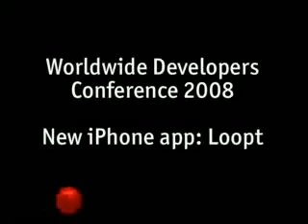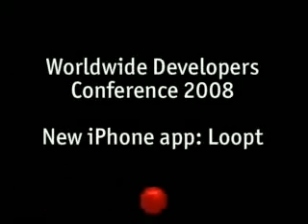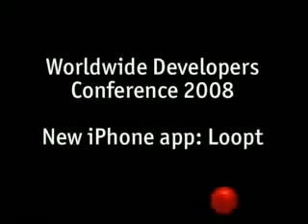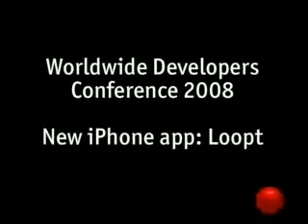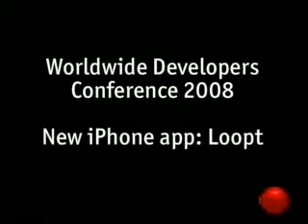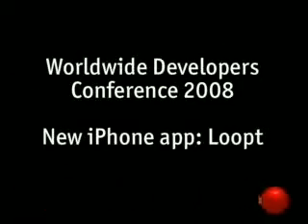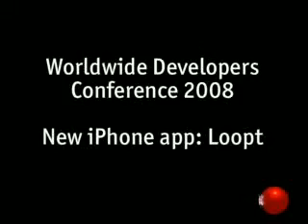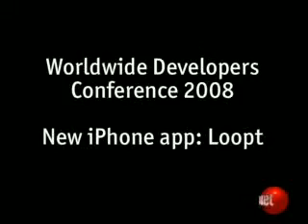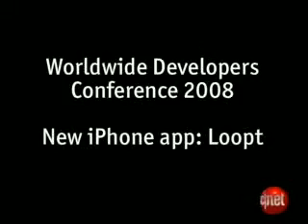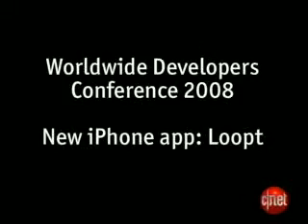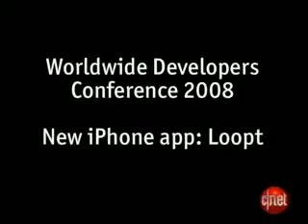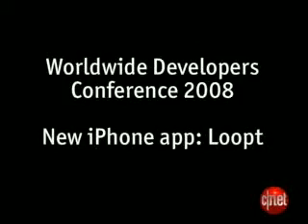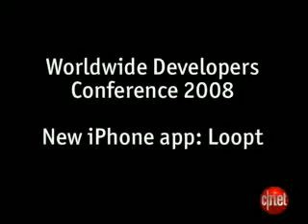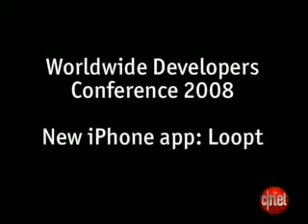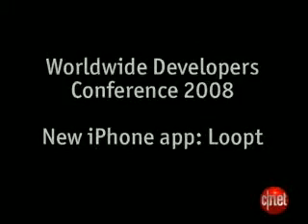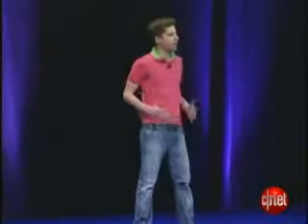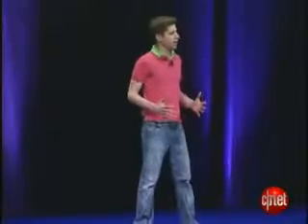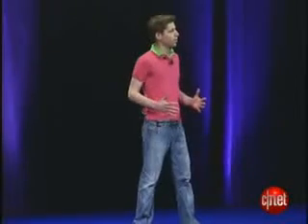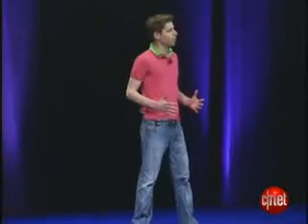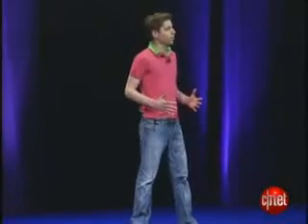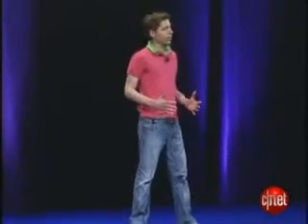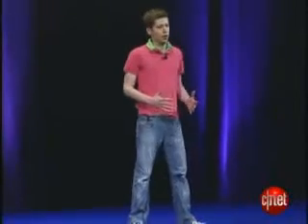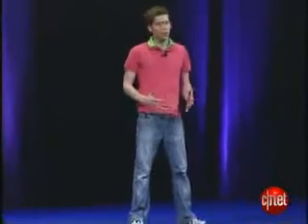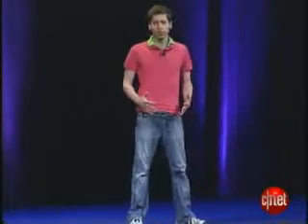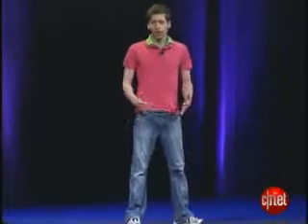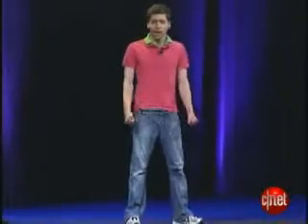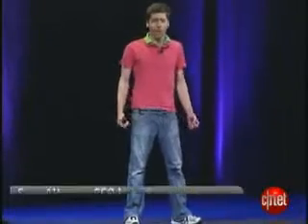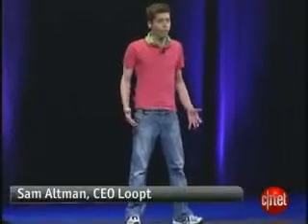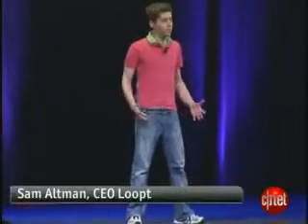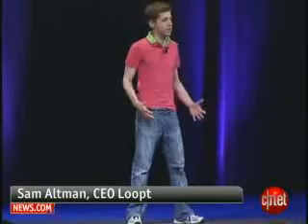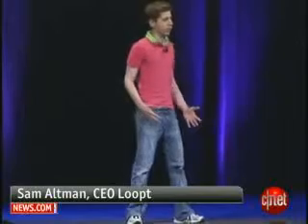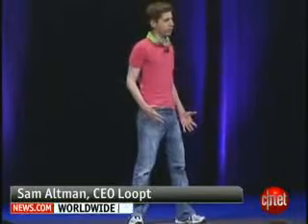We are incredibly psyched about Looped on the iPhone. Looped is about connecting with people on the go, which is, after all, the main reason you have a phone.